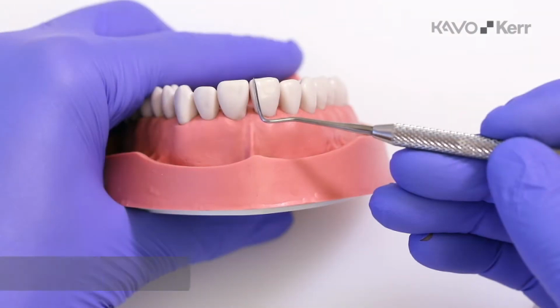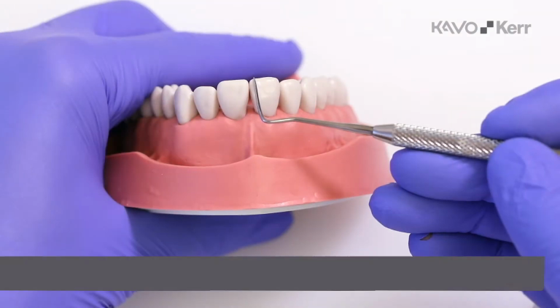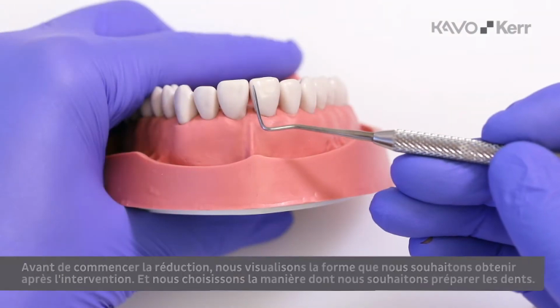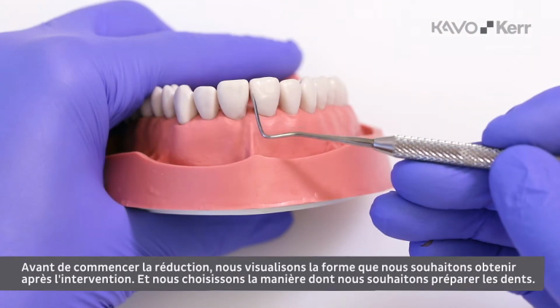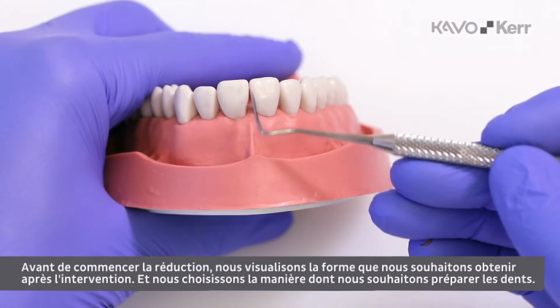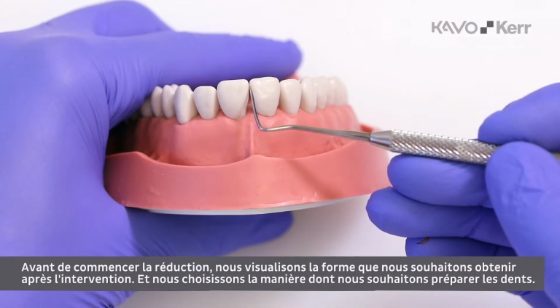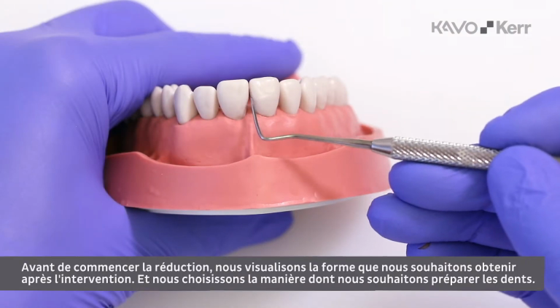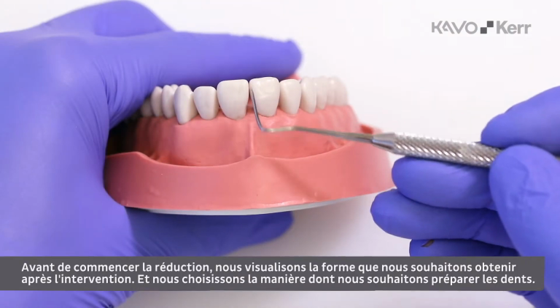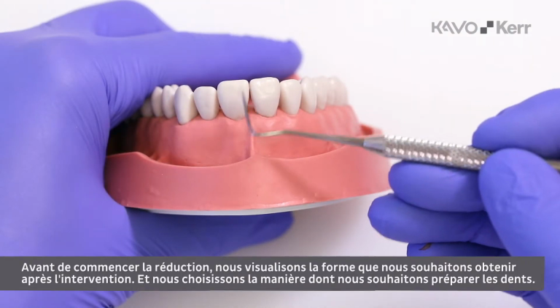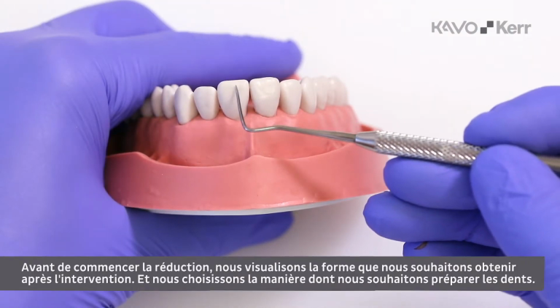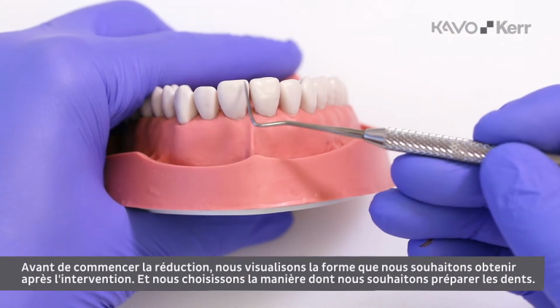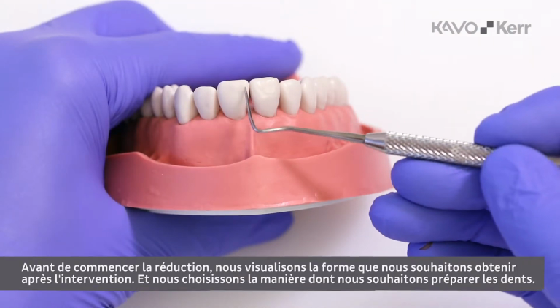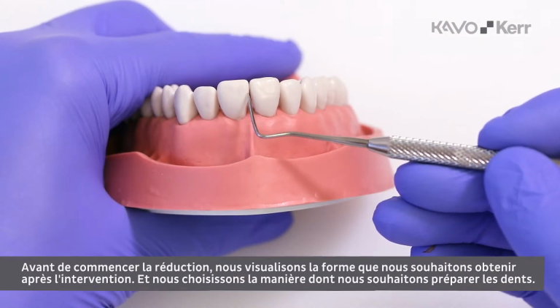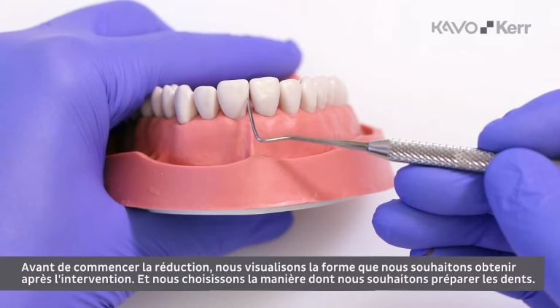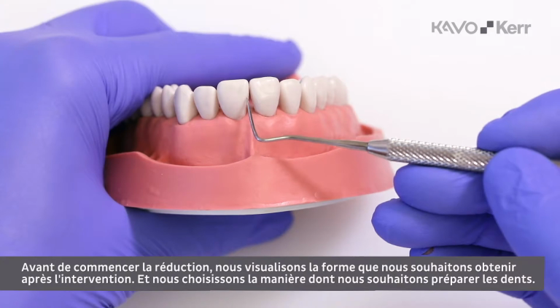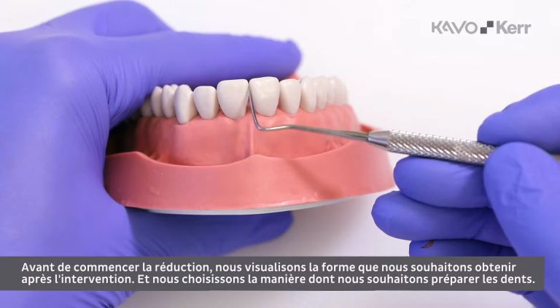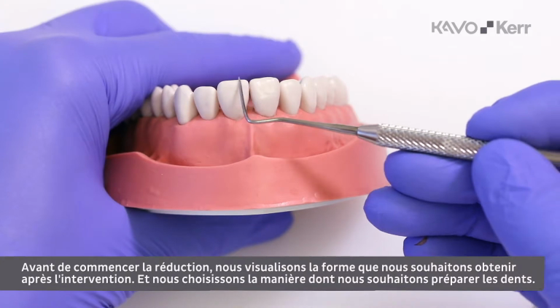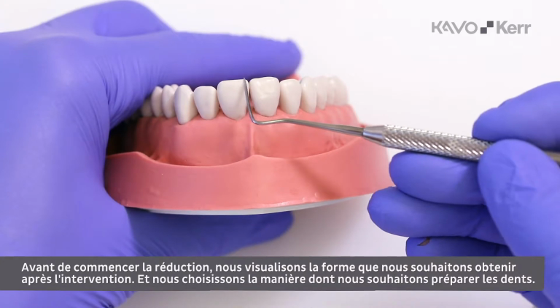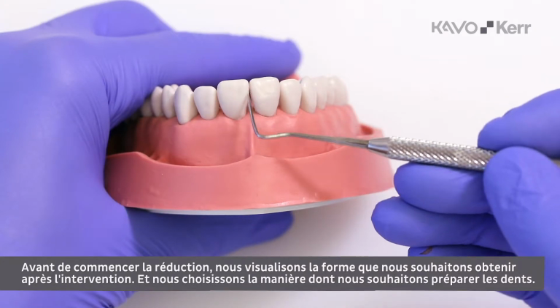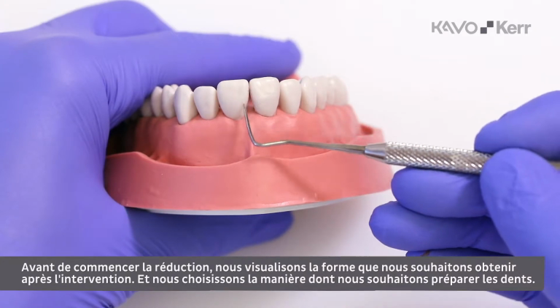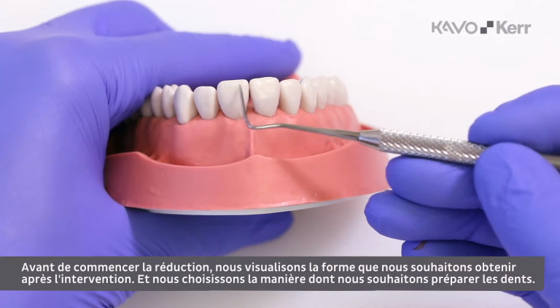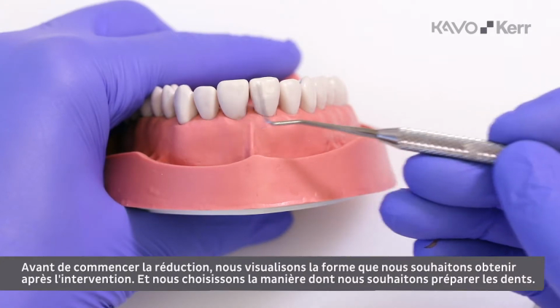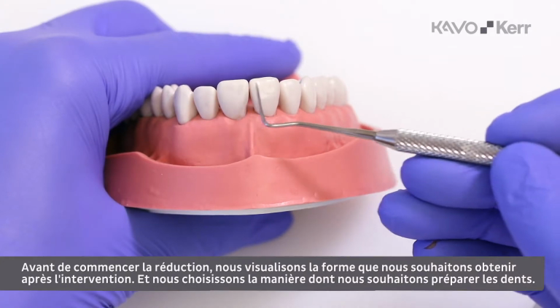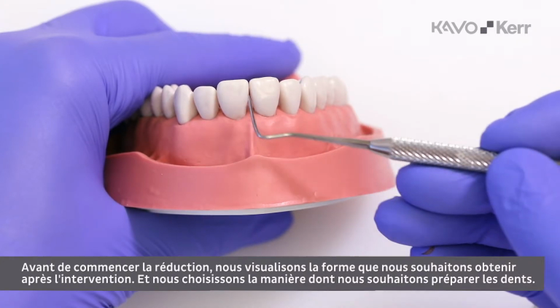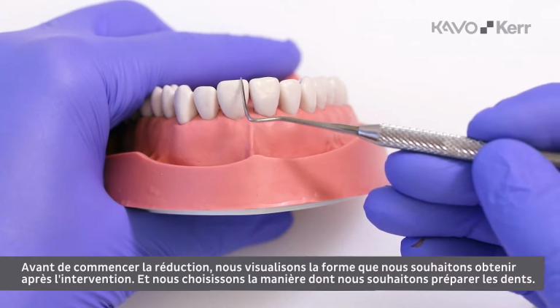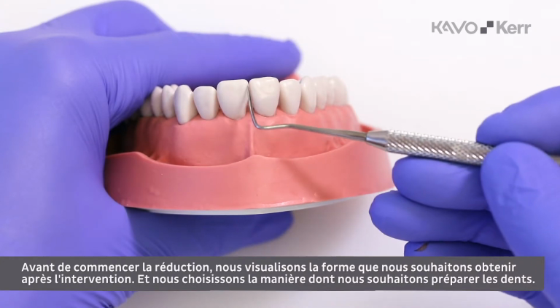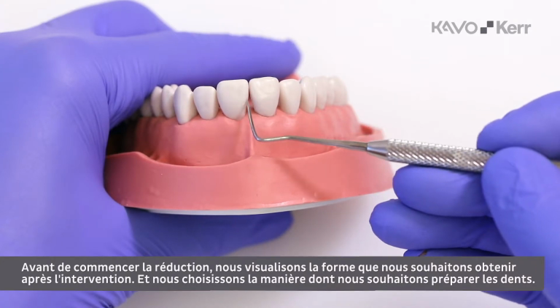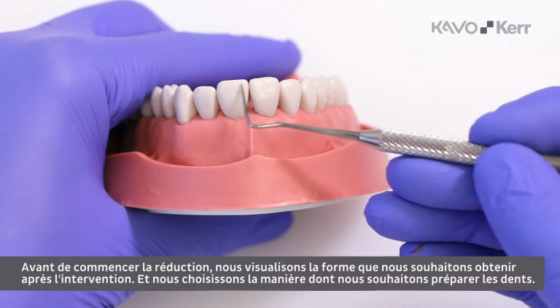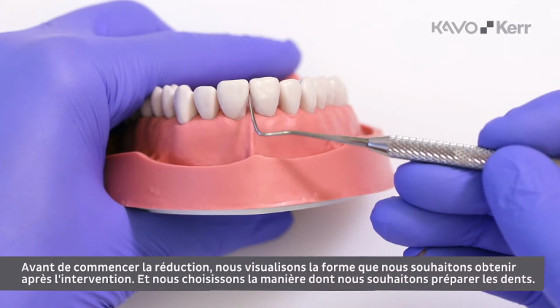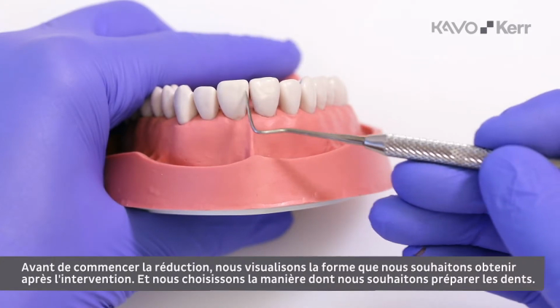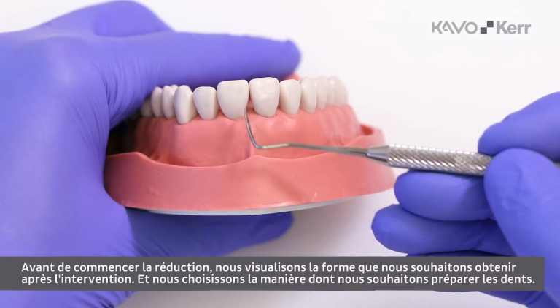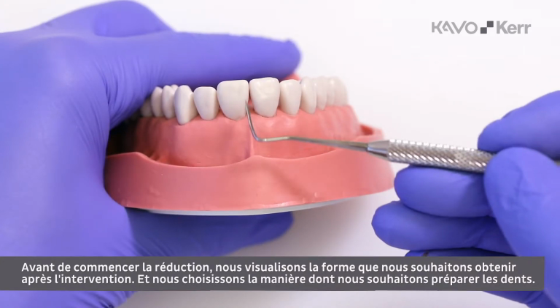Before we start the IPR, we visualize the preferred tooth shape after the procedure and decide how we want to prepare the teeth.